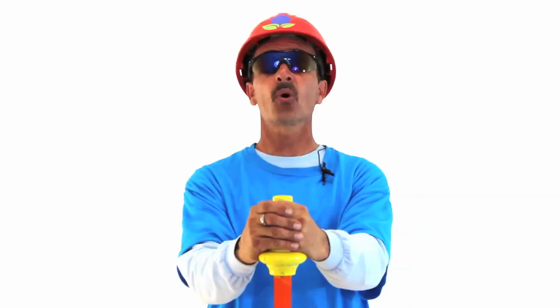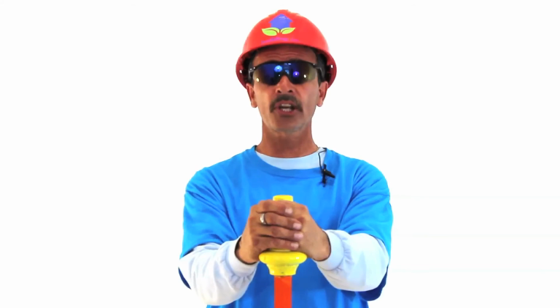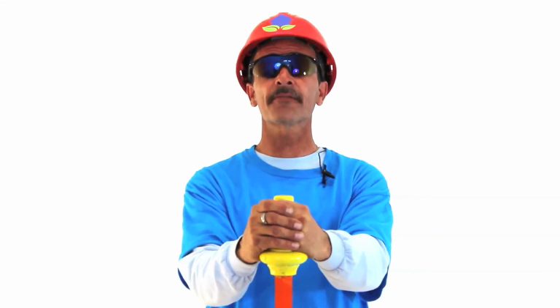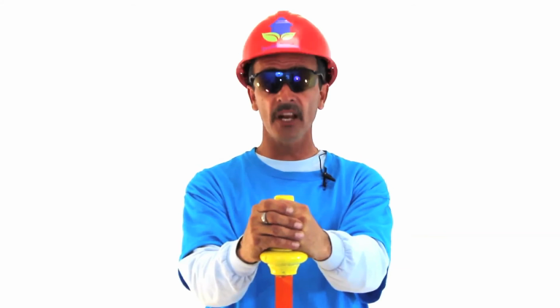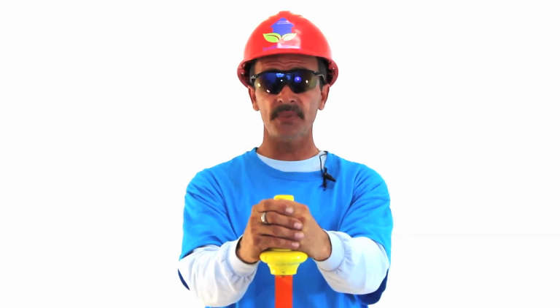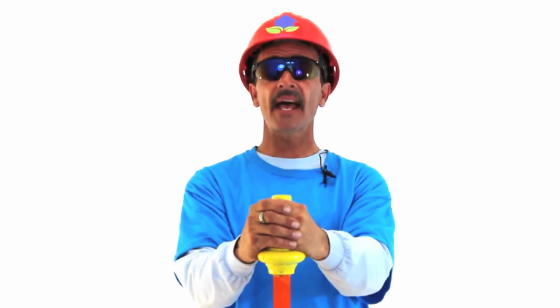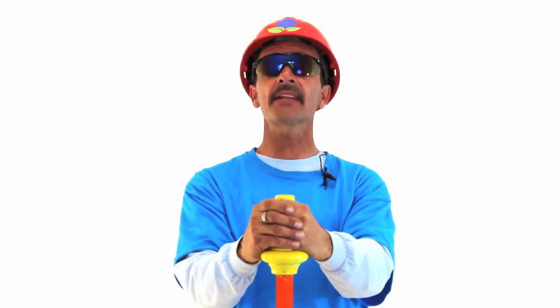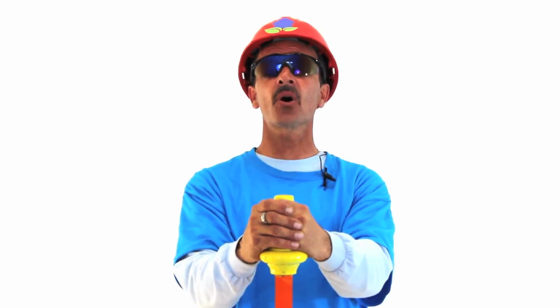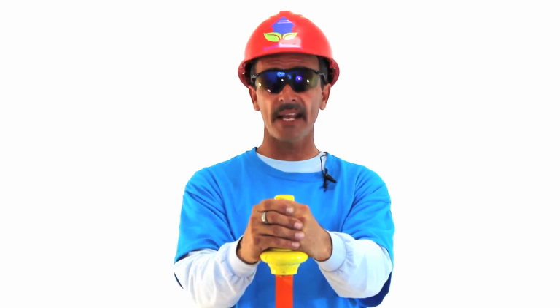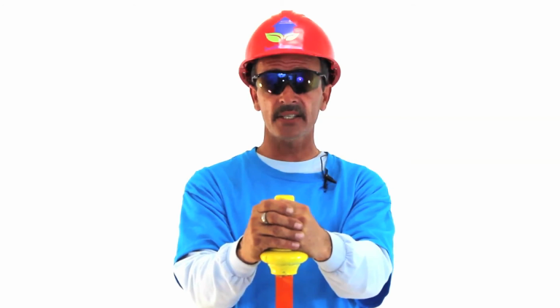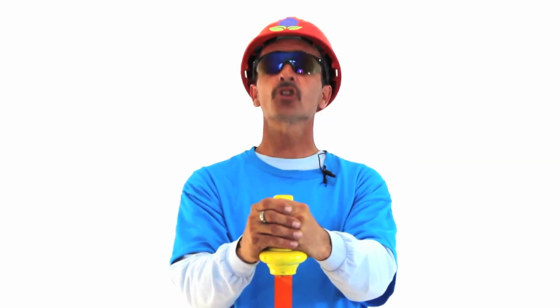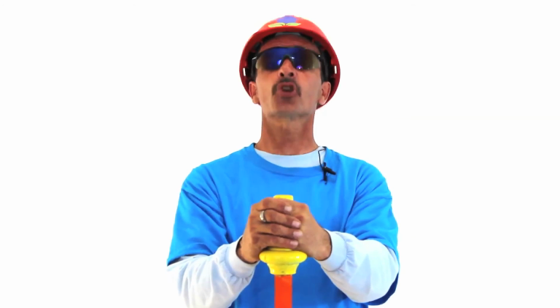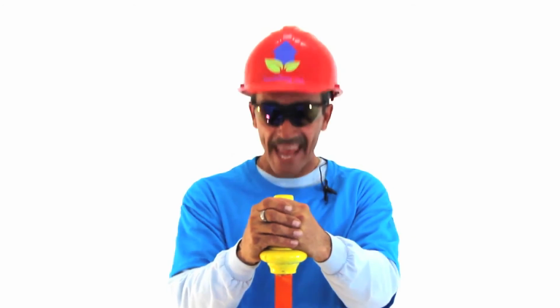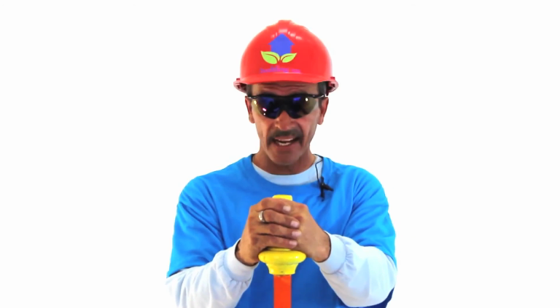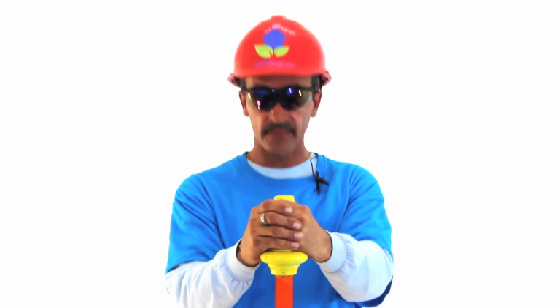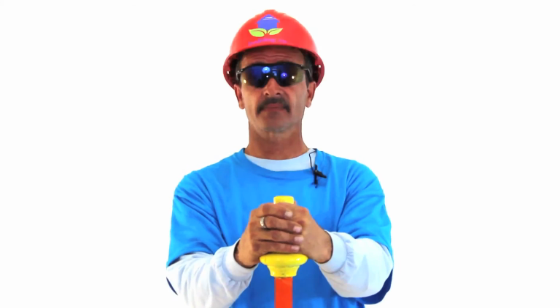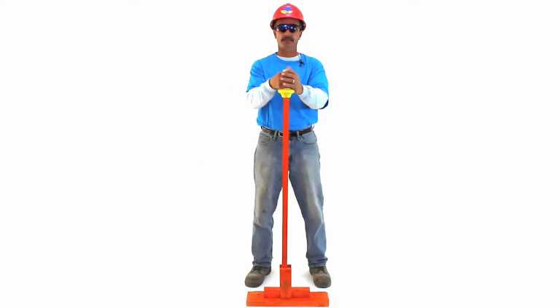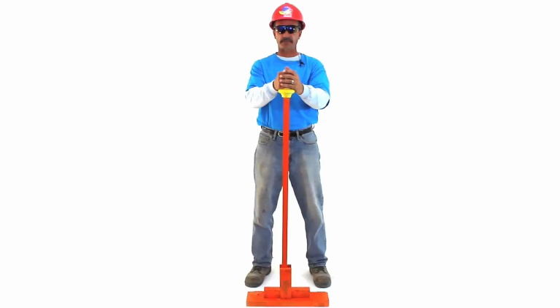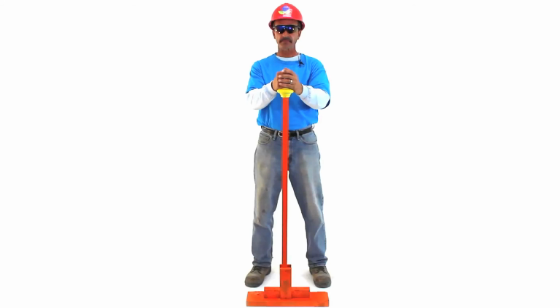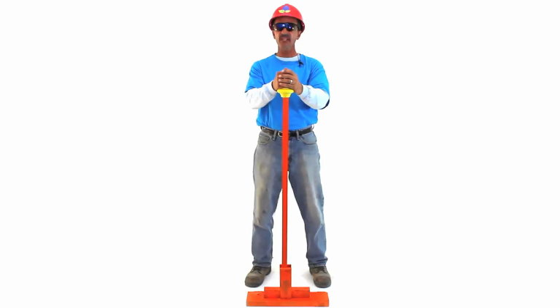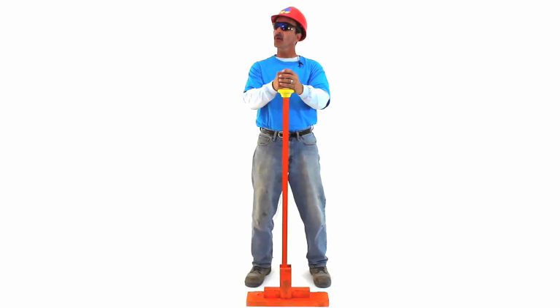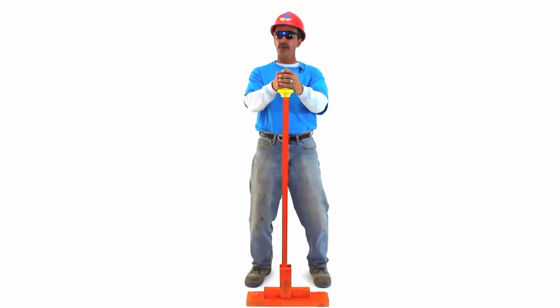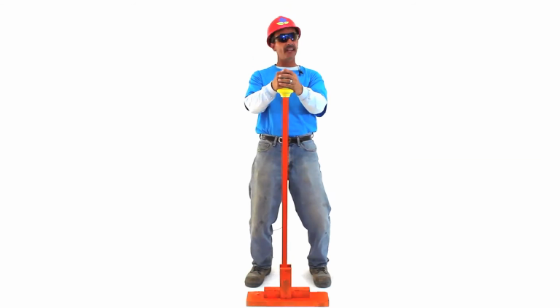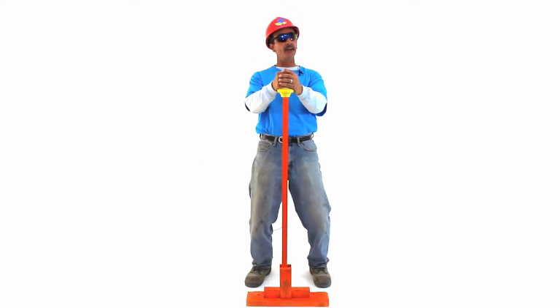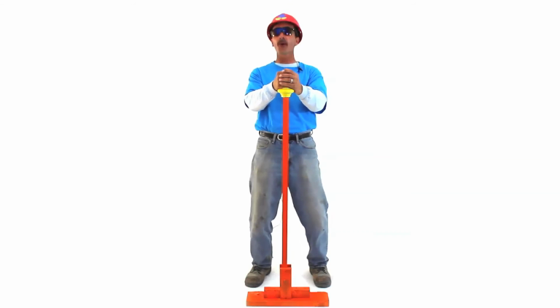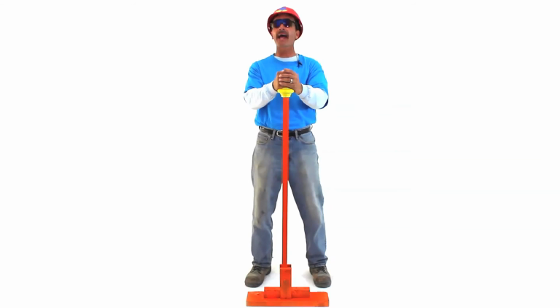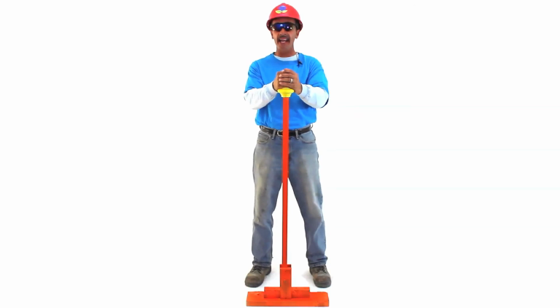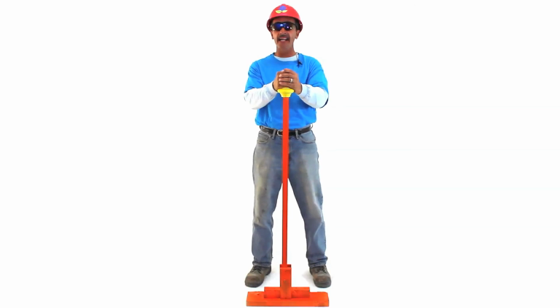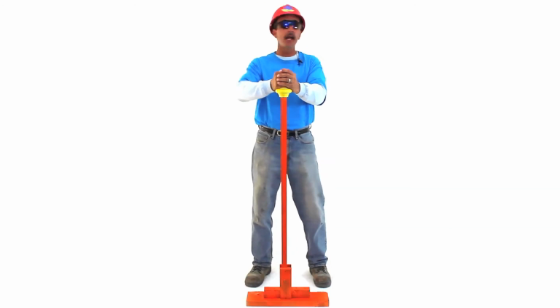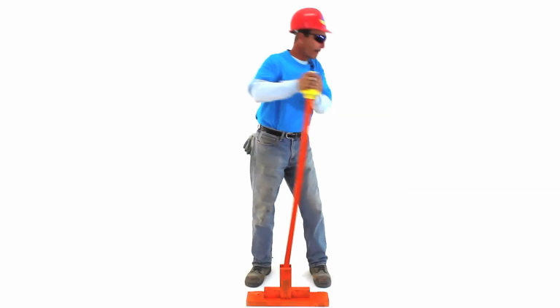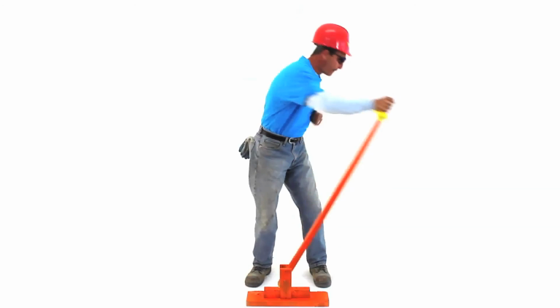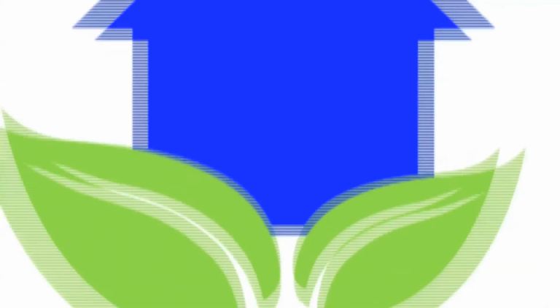Order your Philips Hadco lights today. We're waiting. Bam!